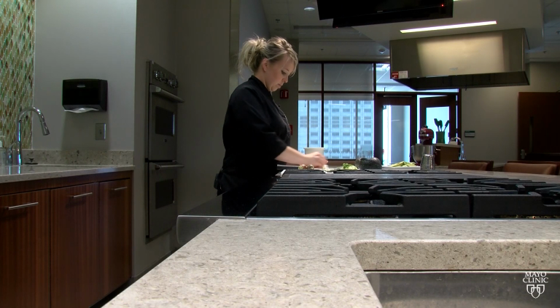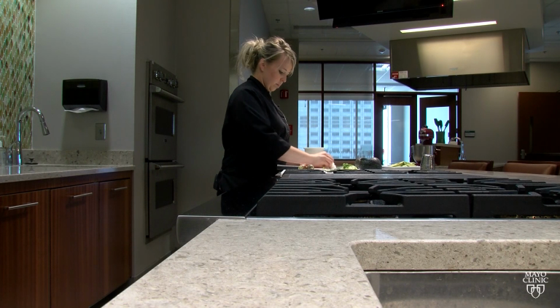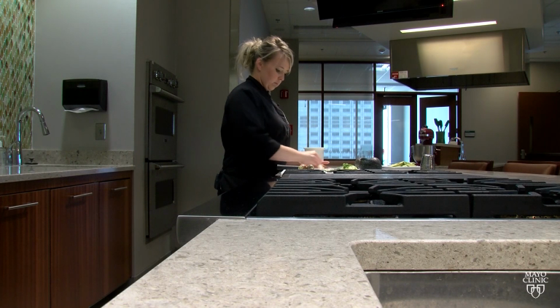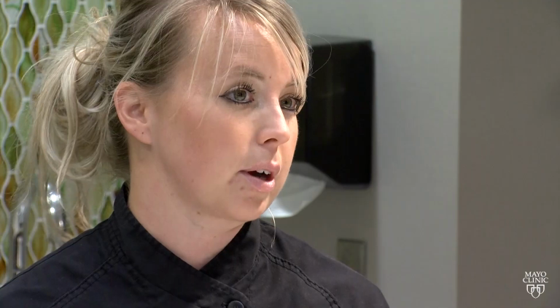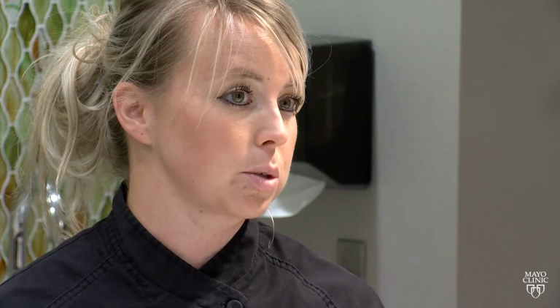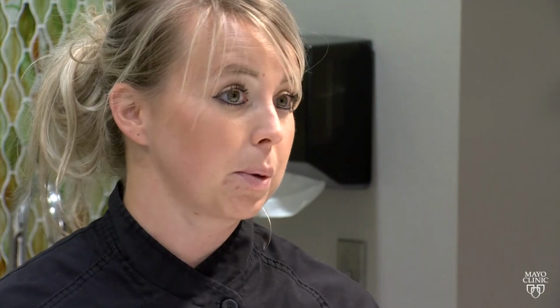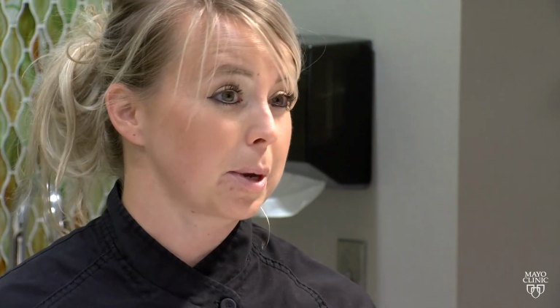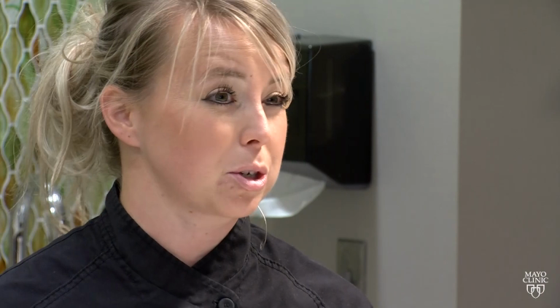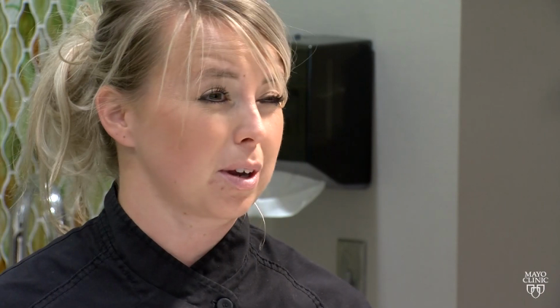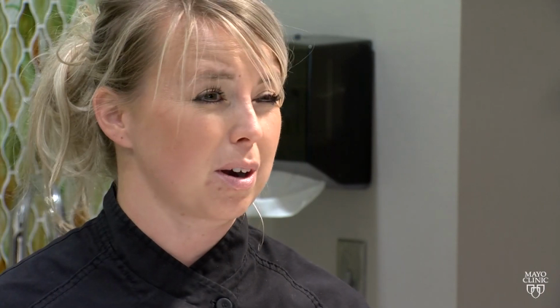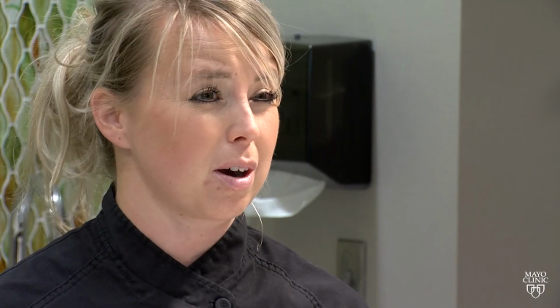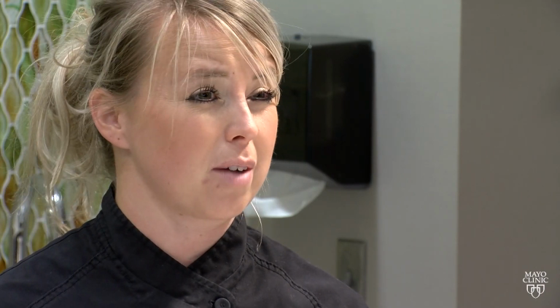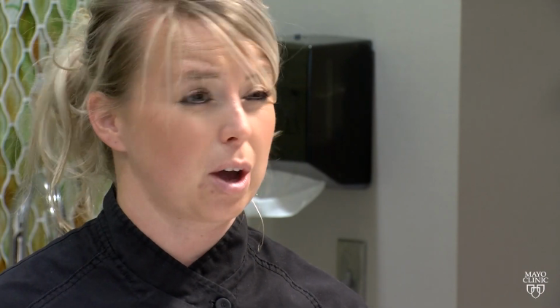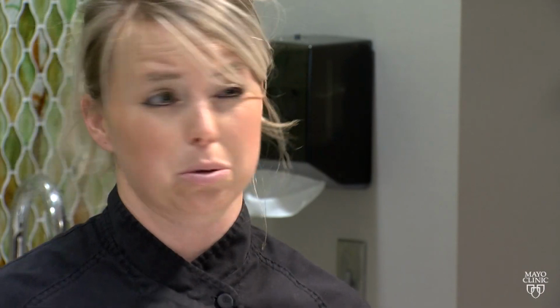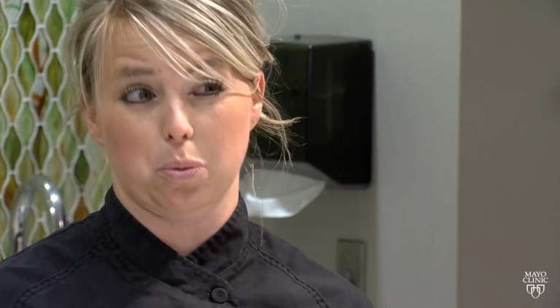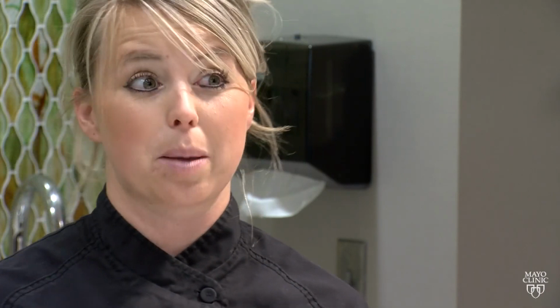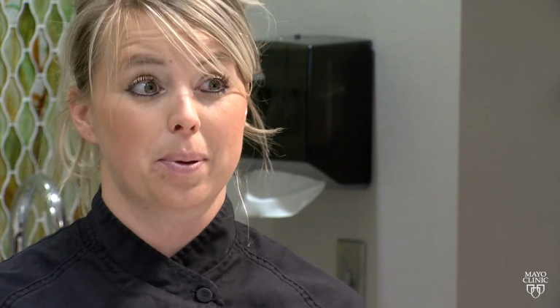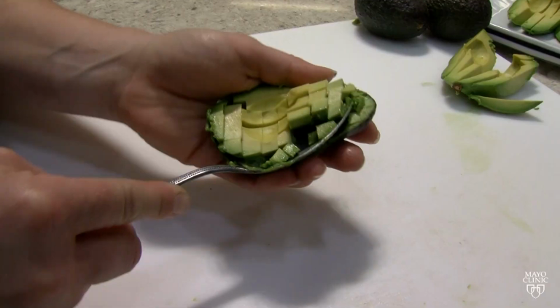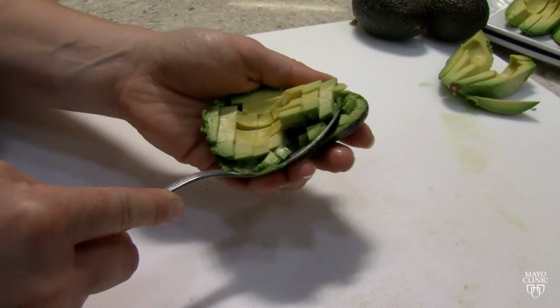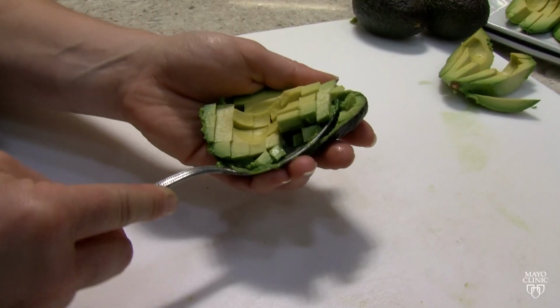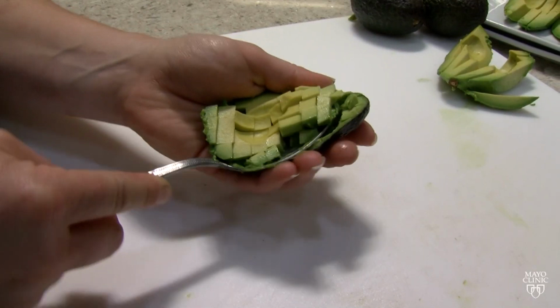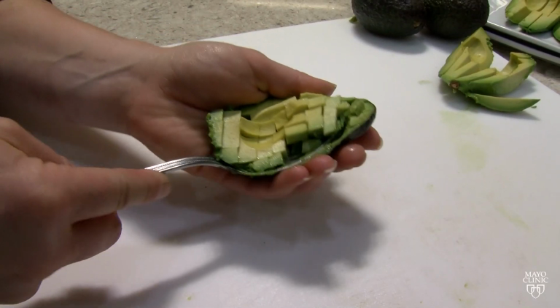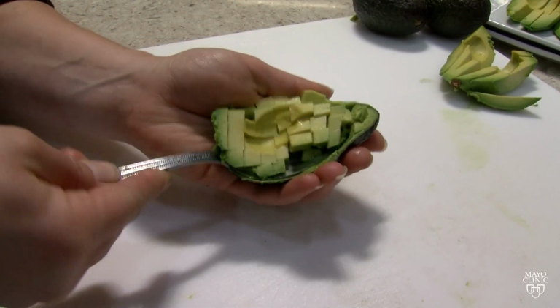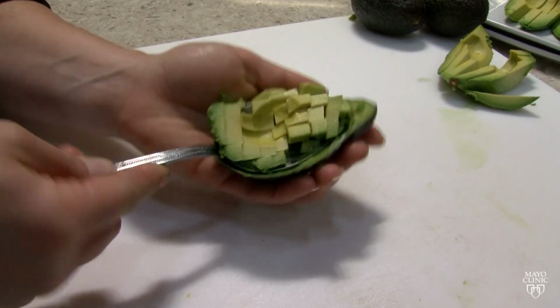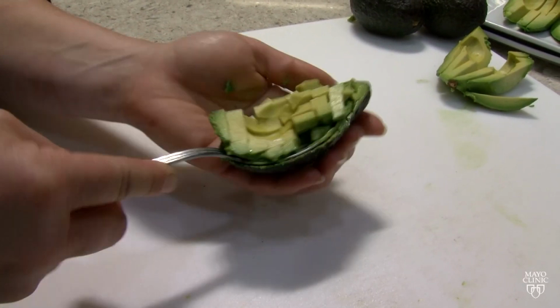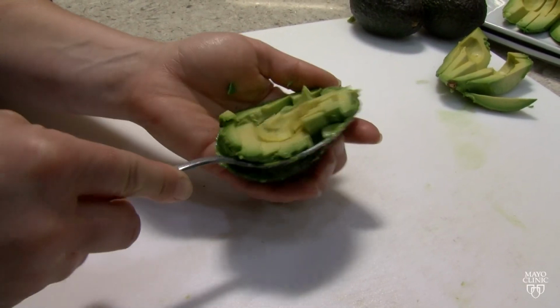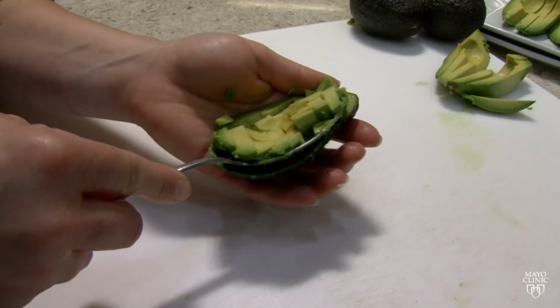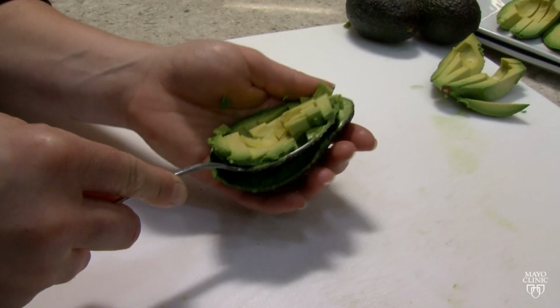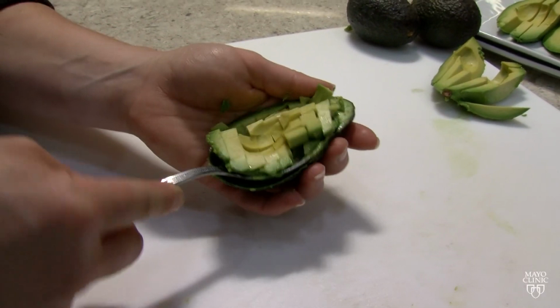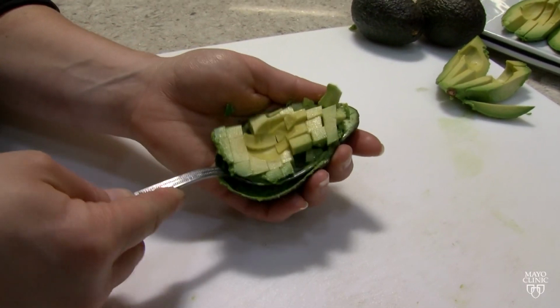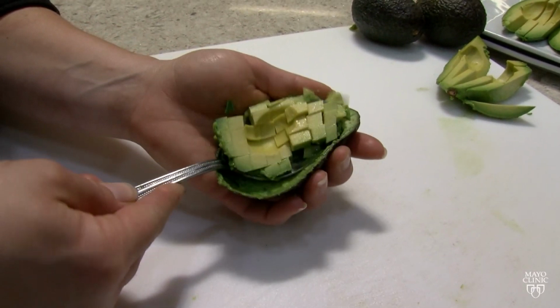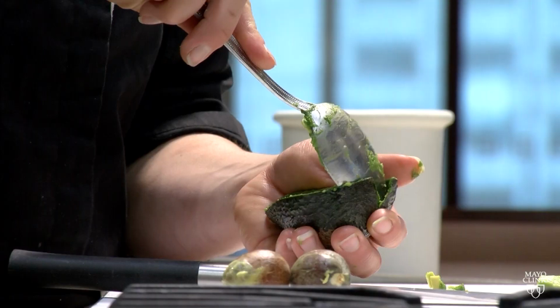Tip number two: we want to make sure that our avocado is ripe. An unripe avocado will be much harder to cut.